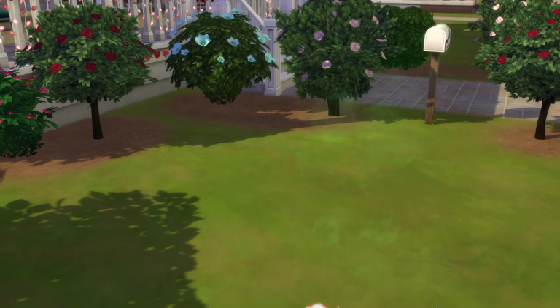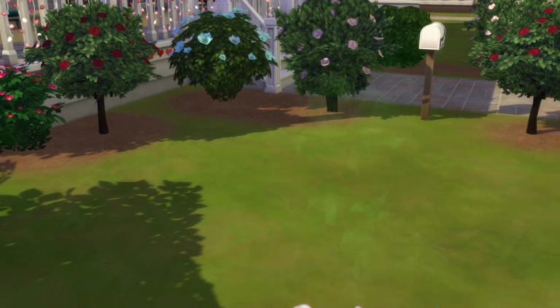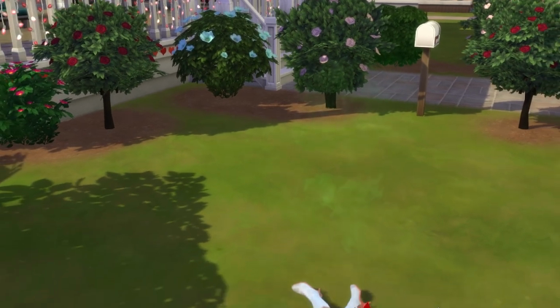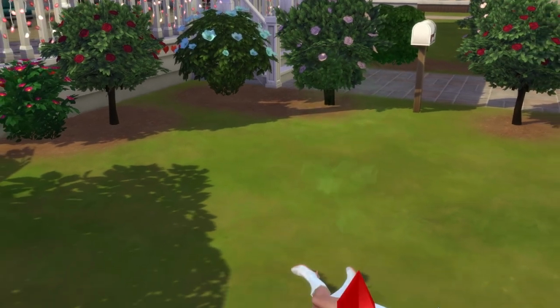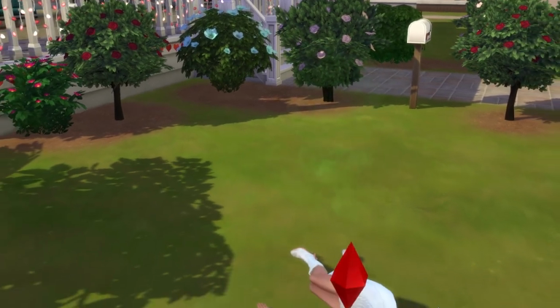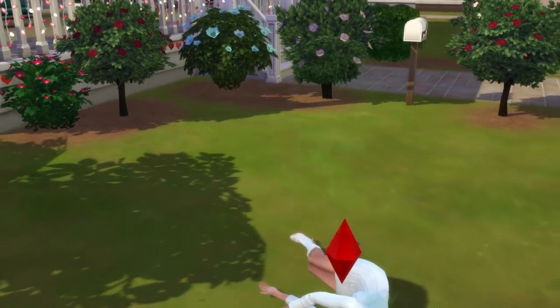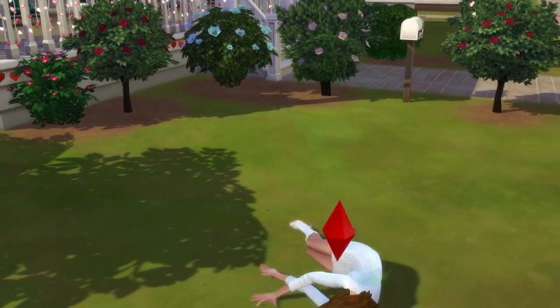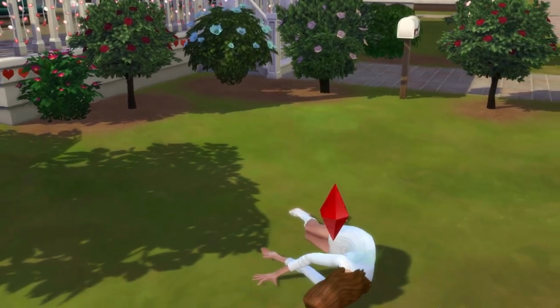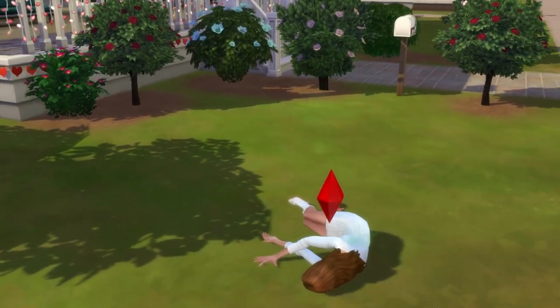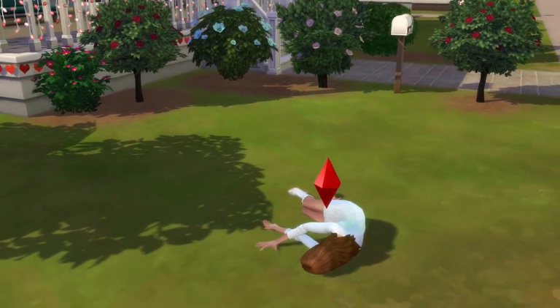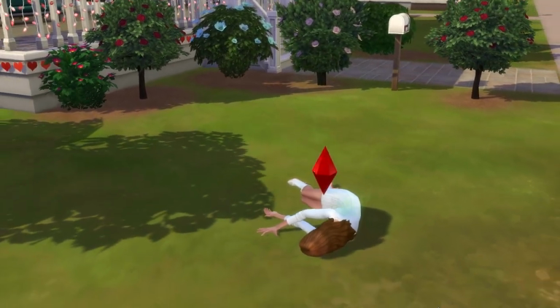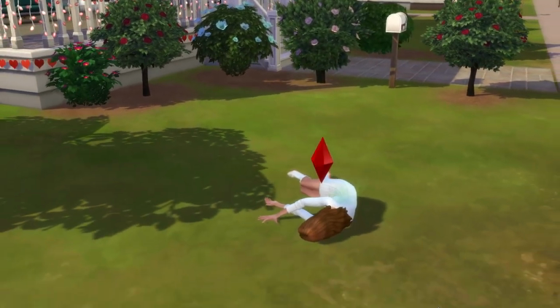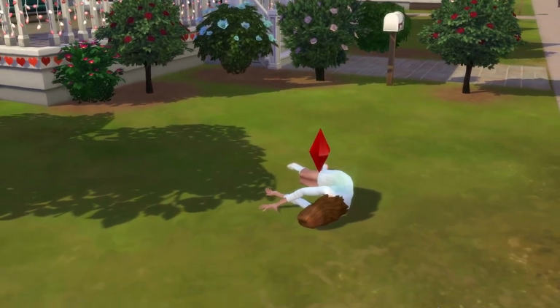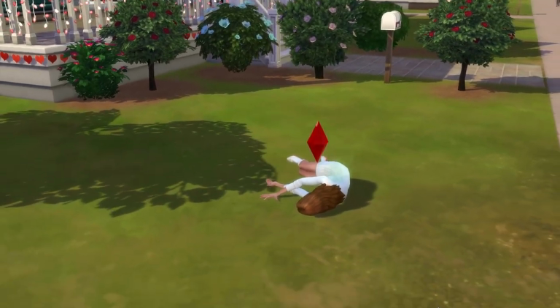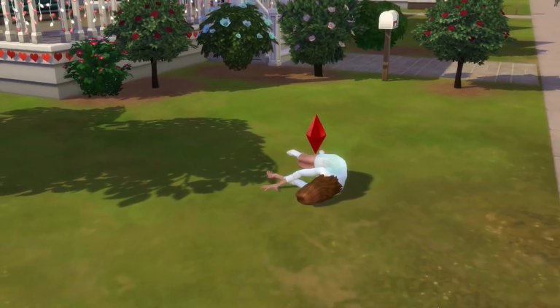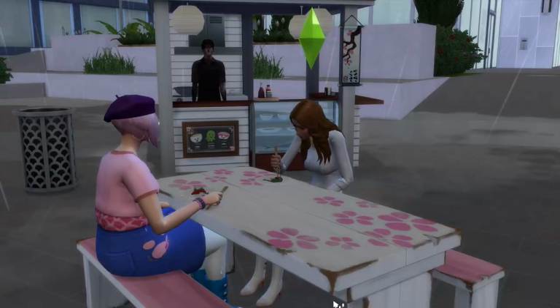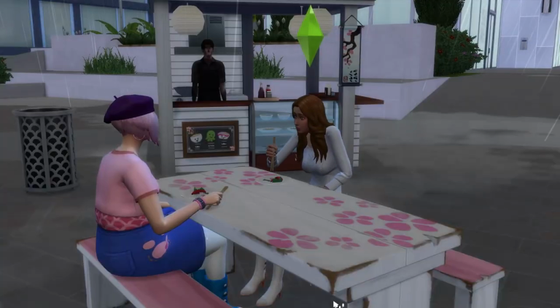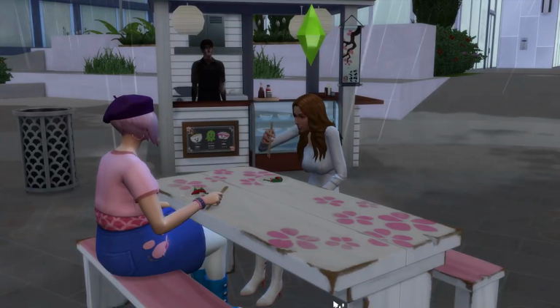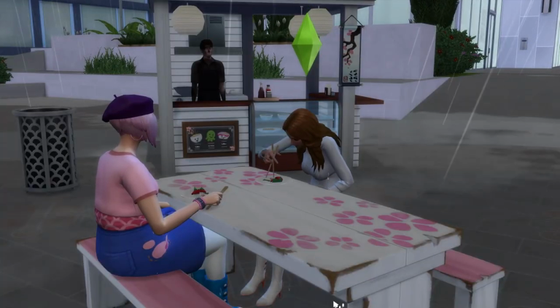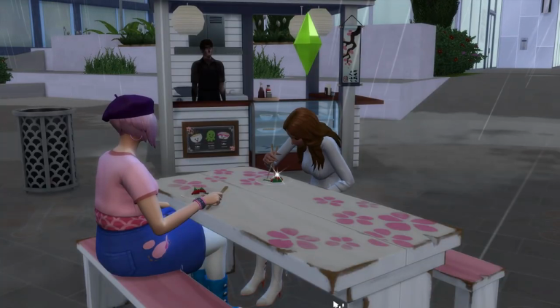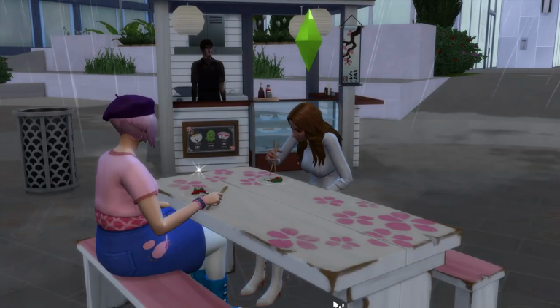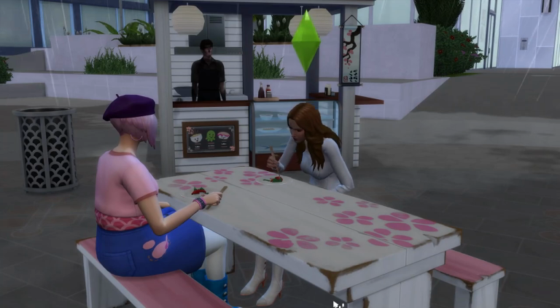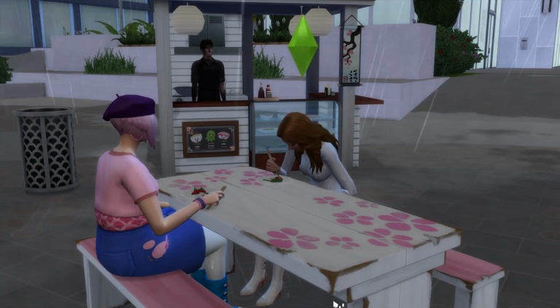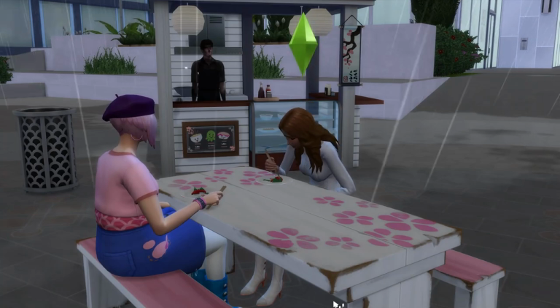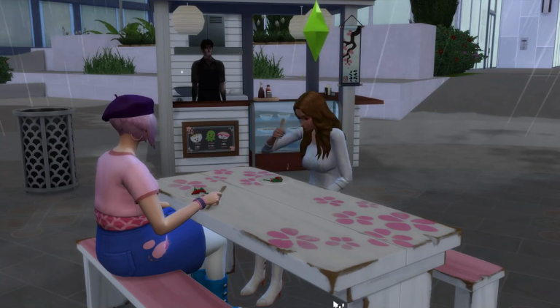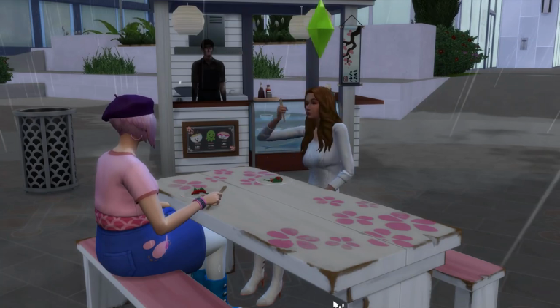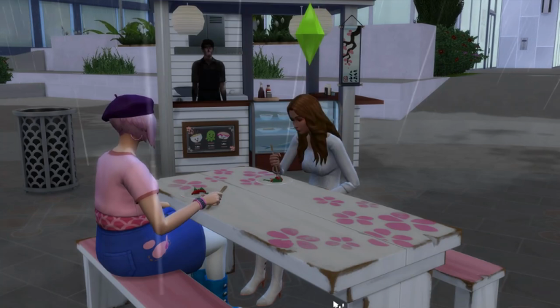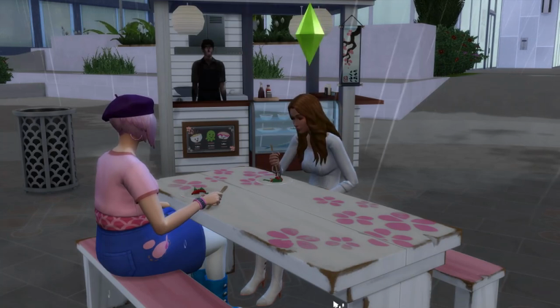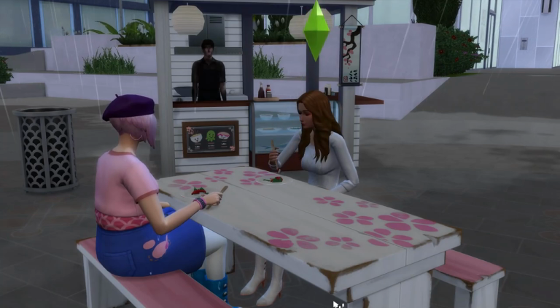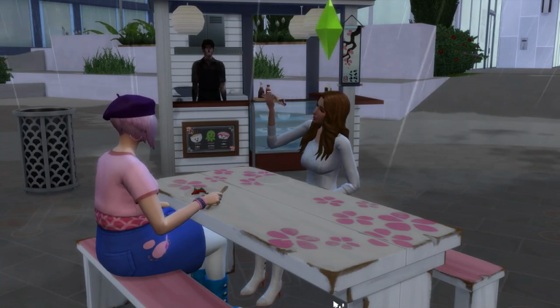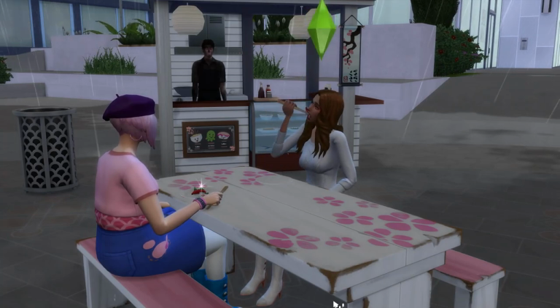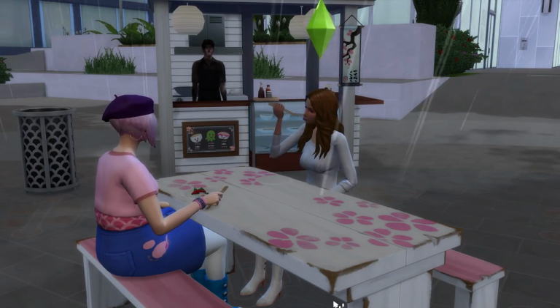Death by Pufferfish centres around the Pufferfish Nigiri recipe, and there's a chance you'll die when eating the recipe when it's poor quality.